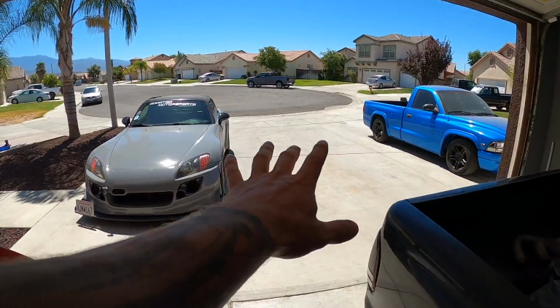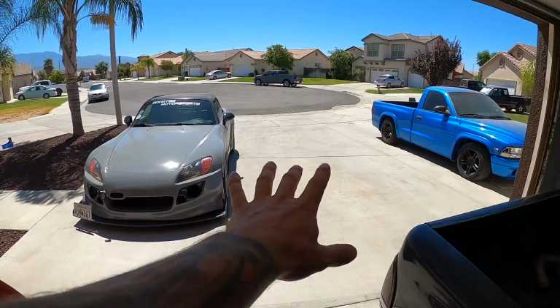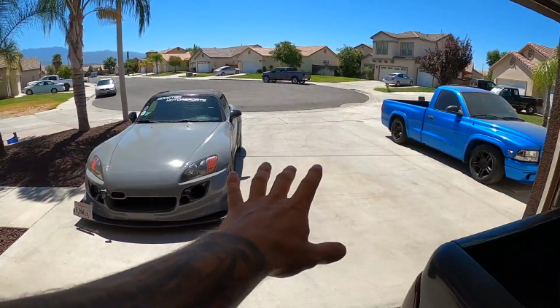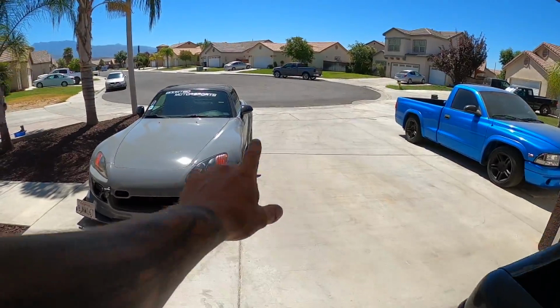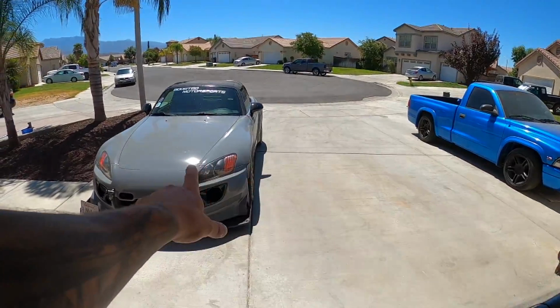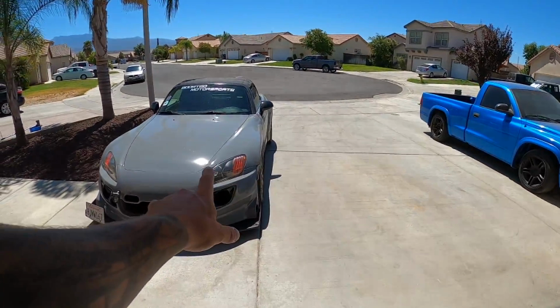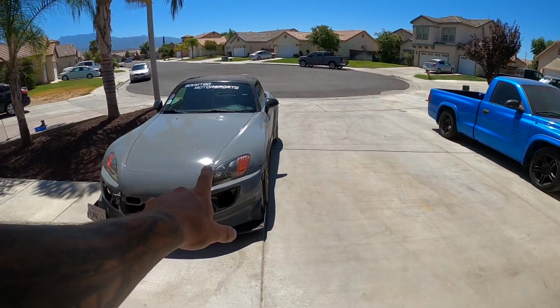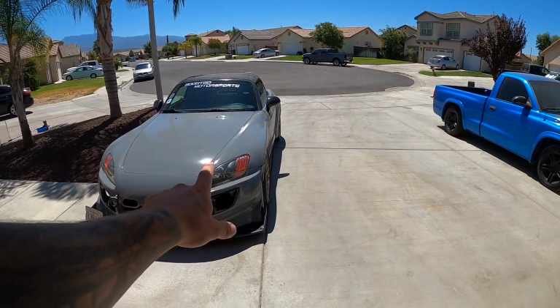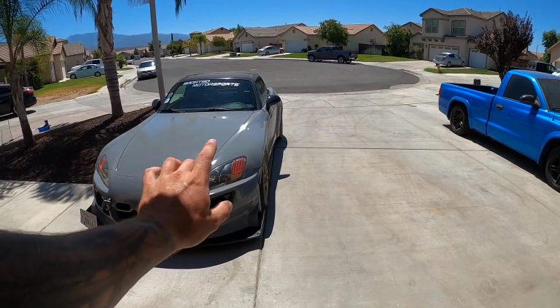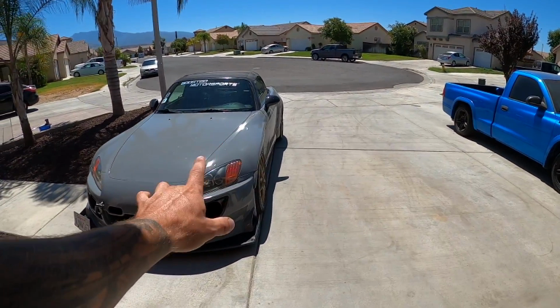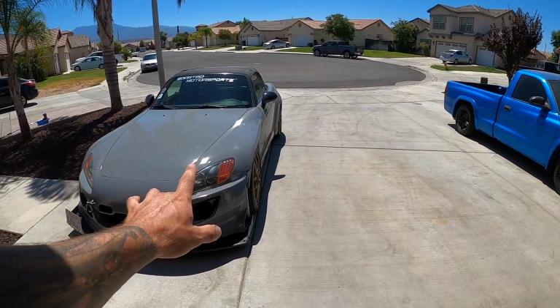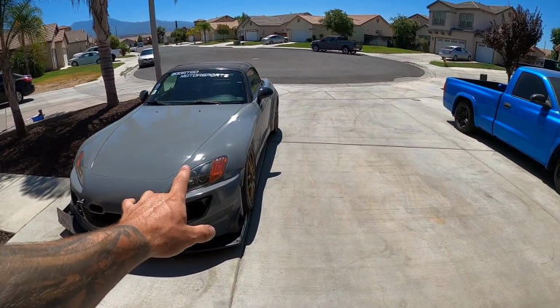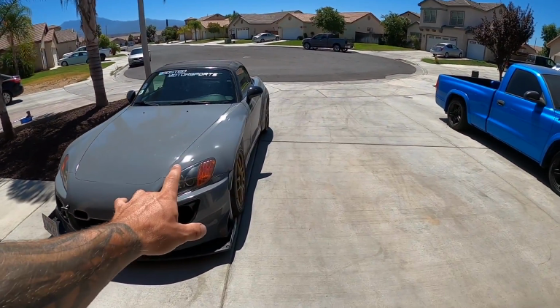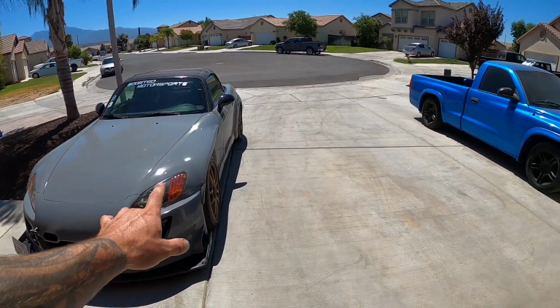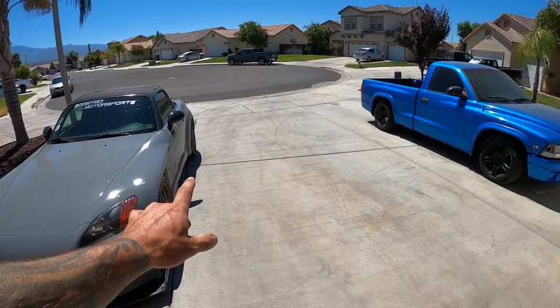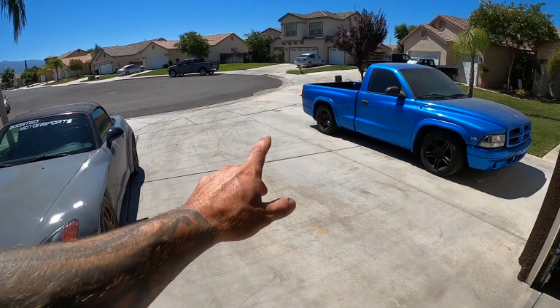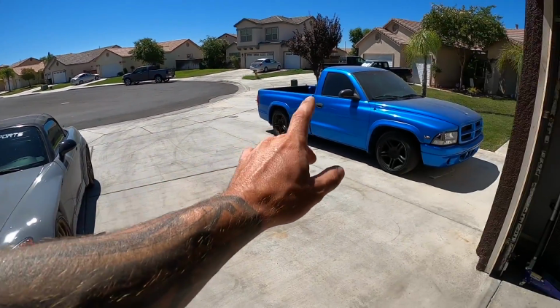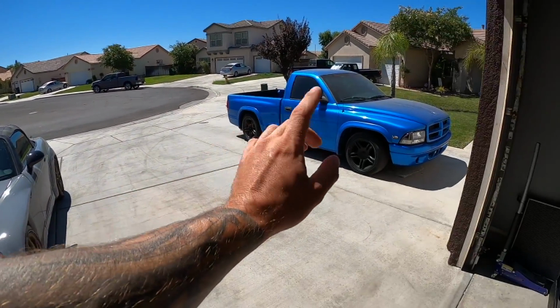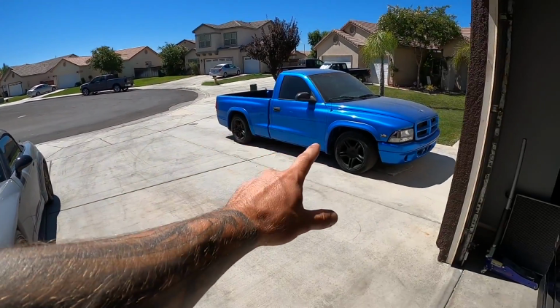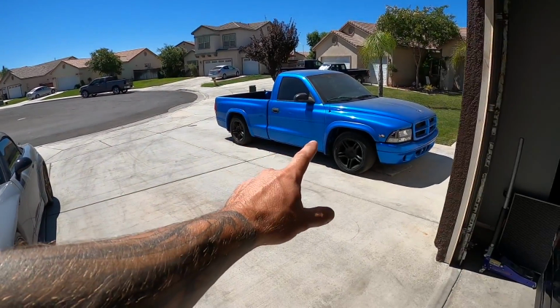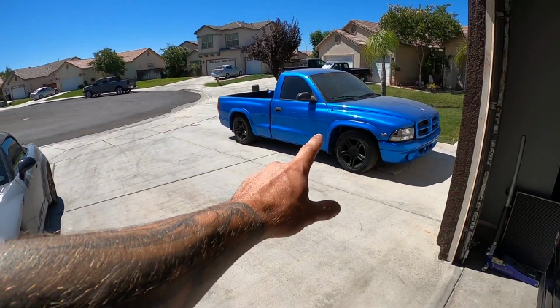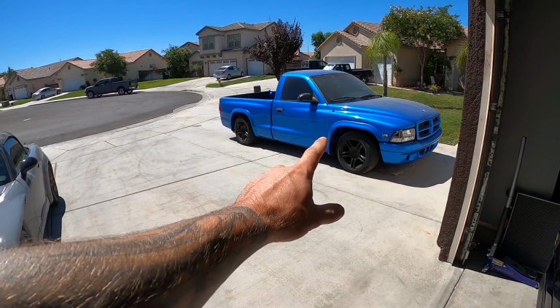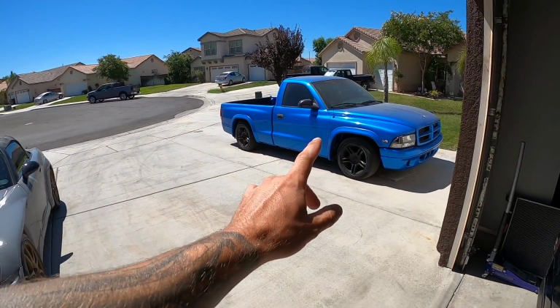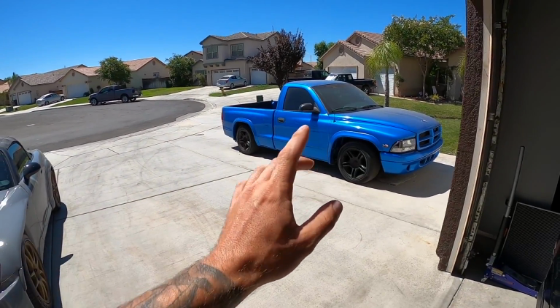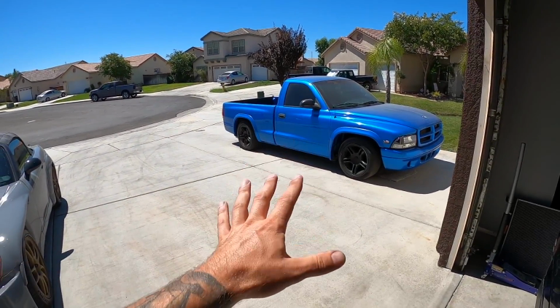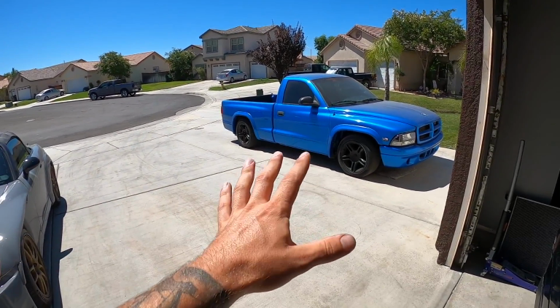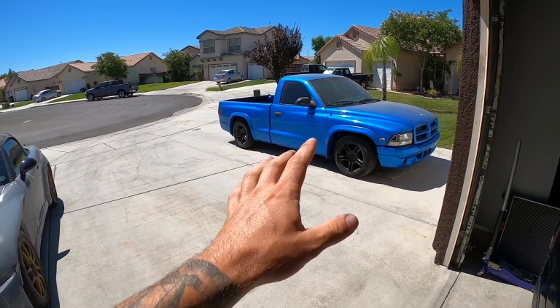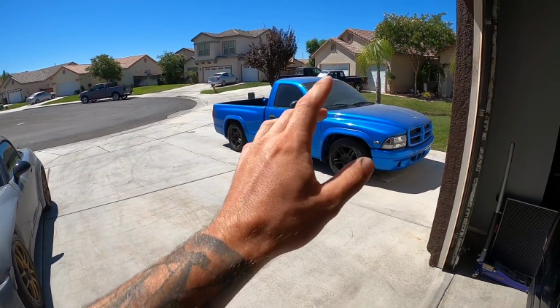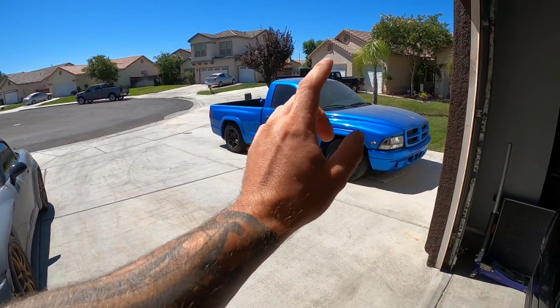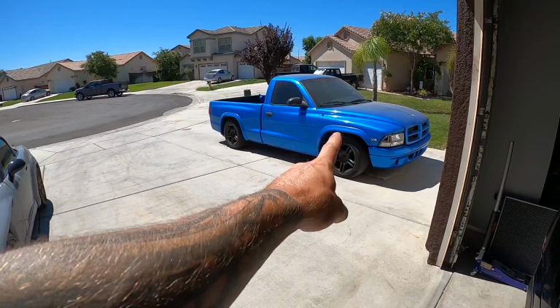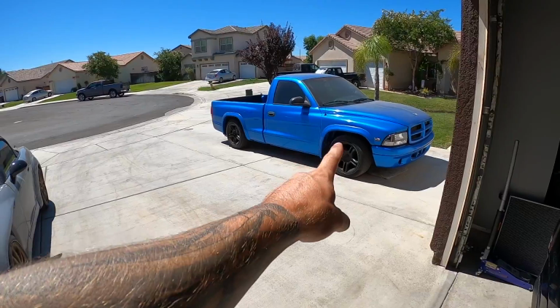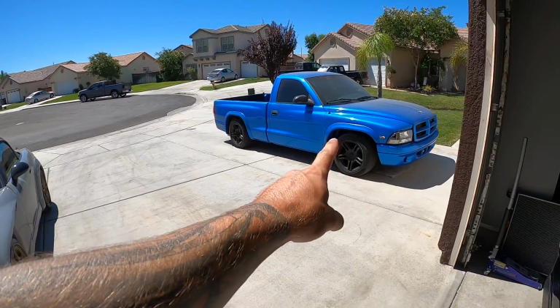Unfortunately we're going to be taking the S2000 today — it's about 110 degrees out, so I'm not getting in that sweat box. We're taking the AC.